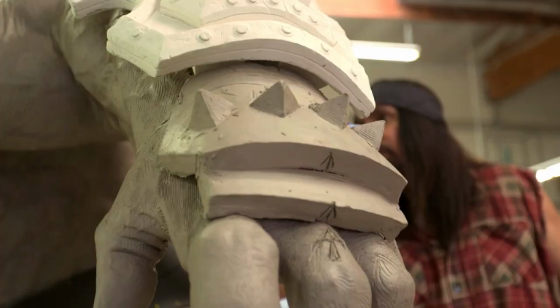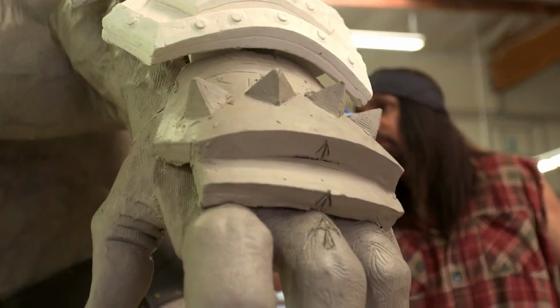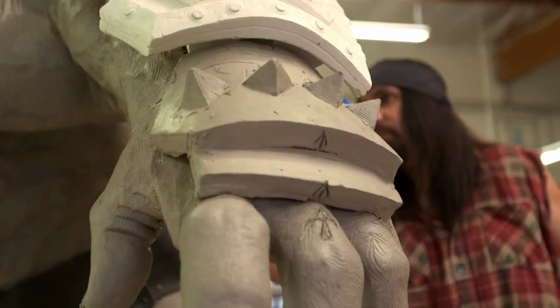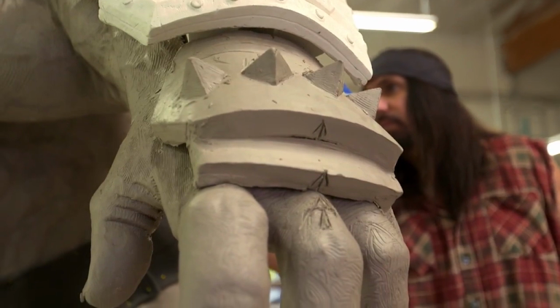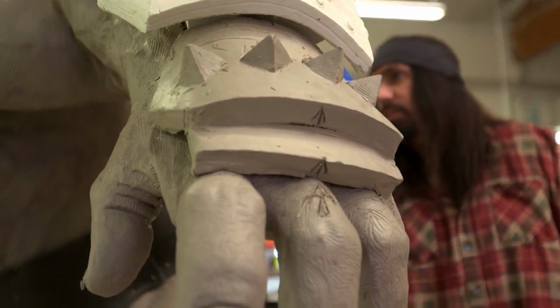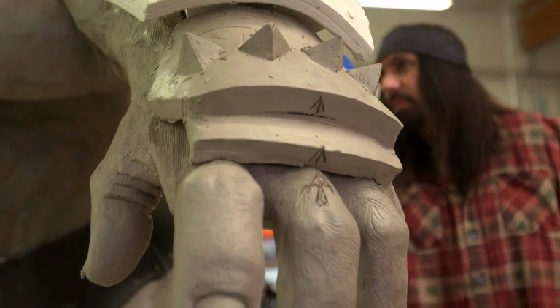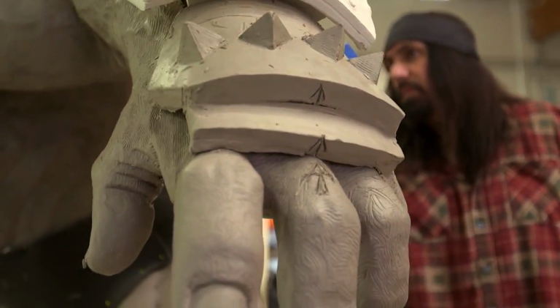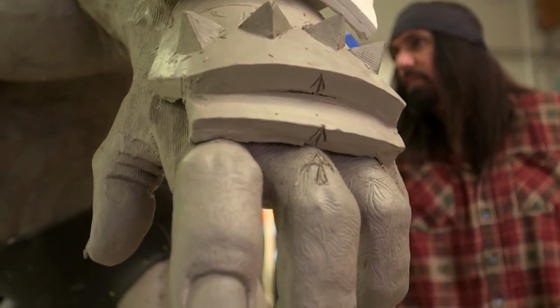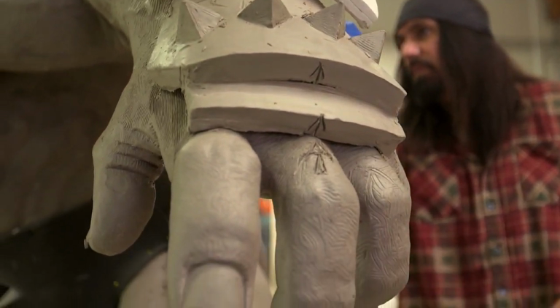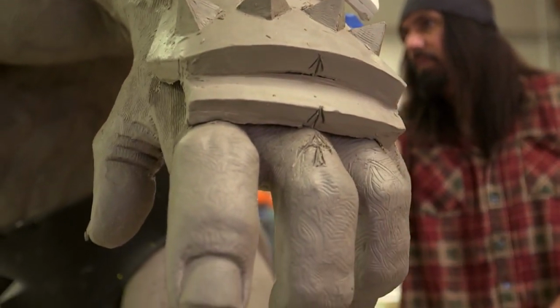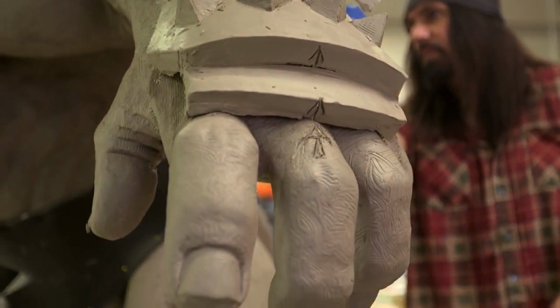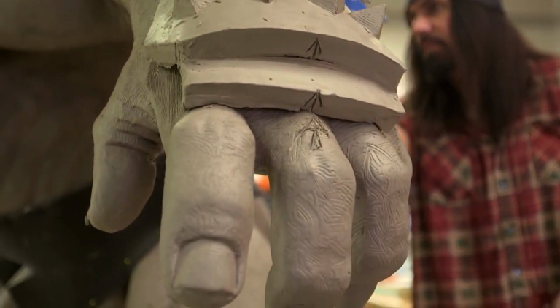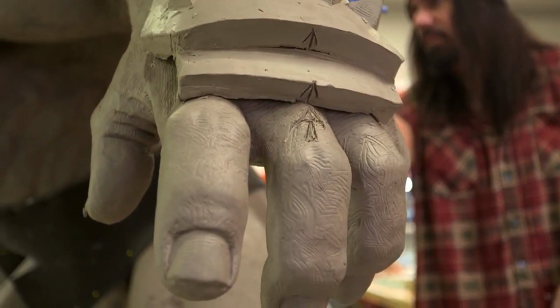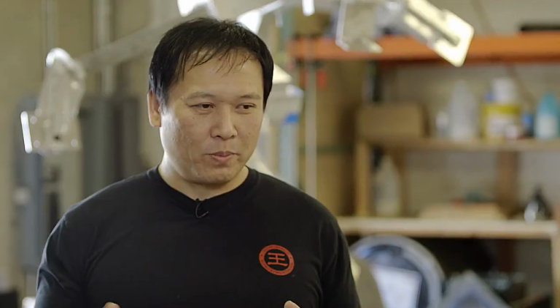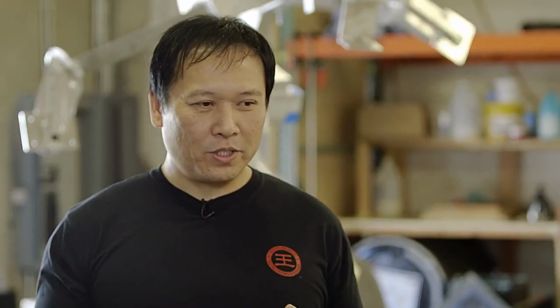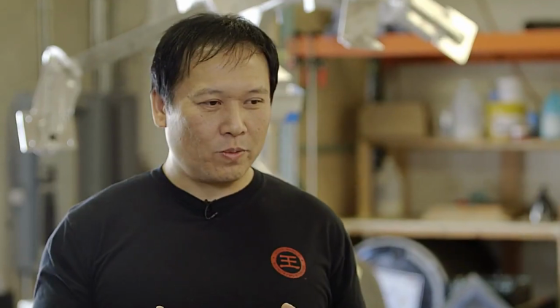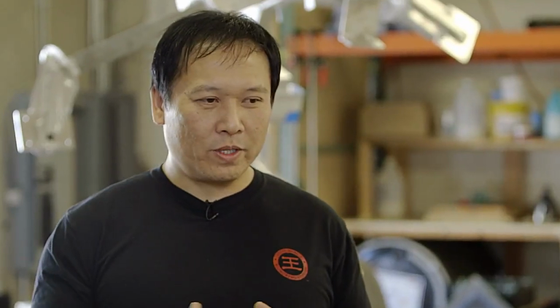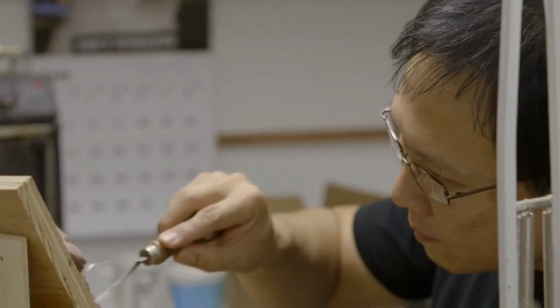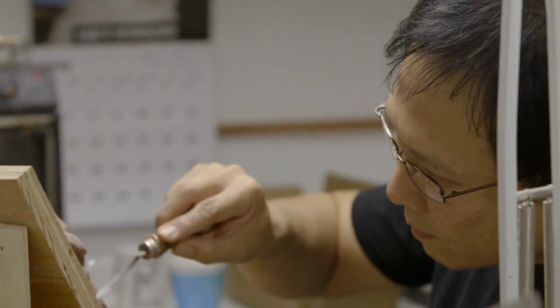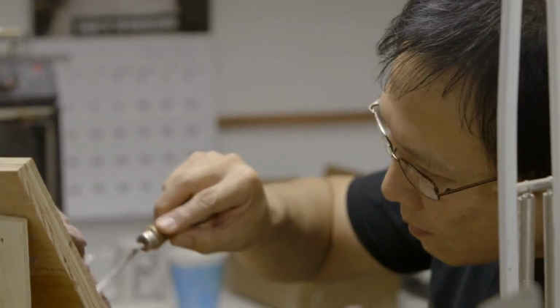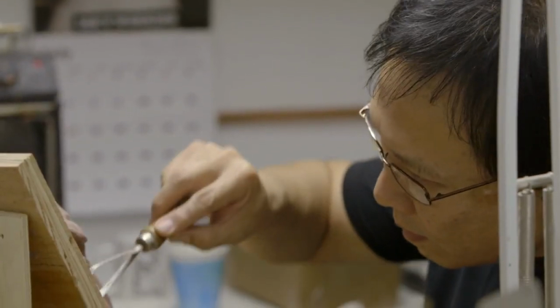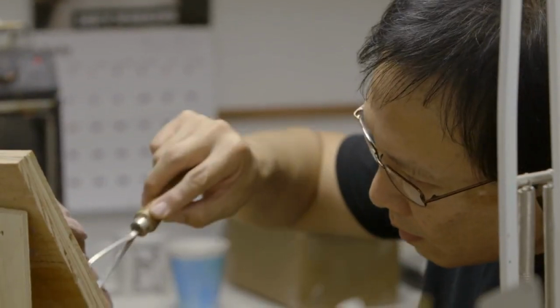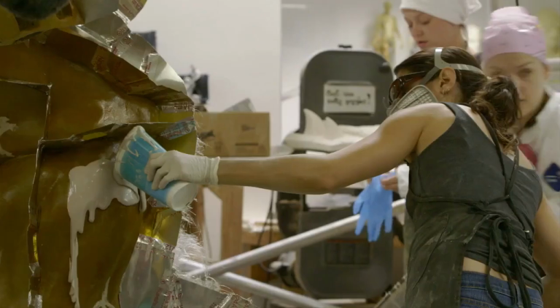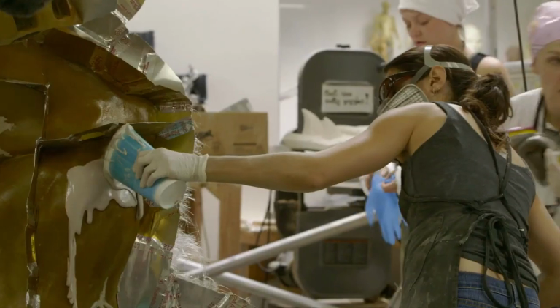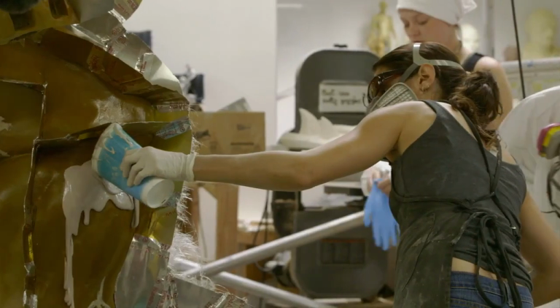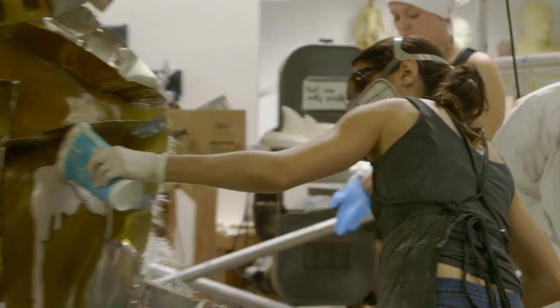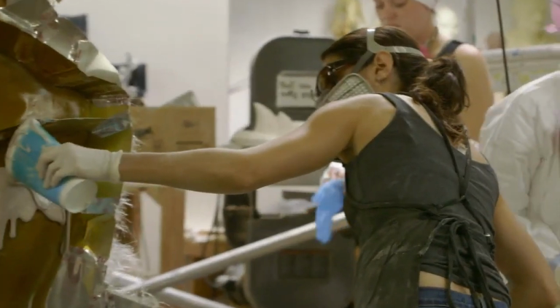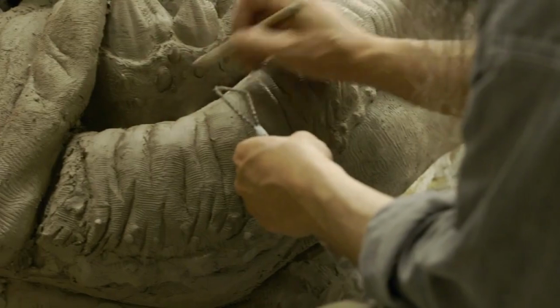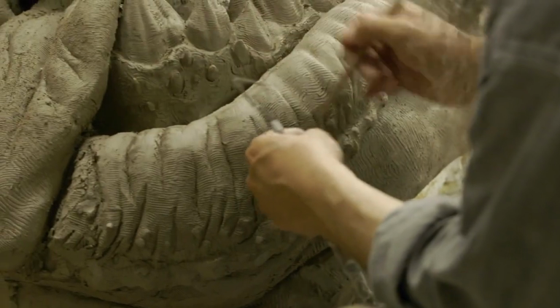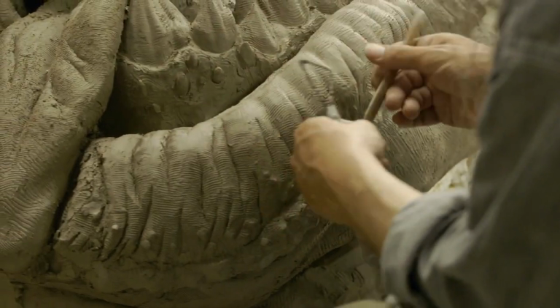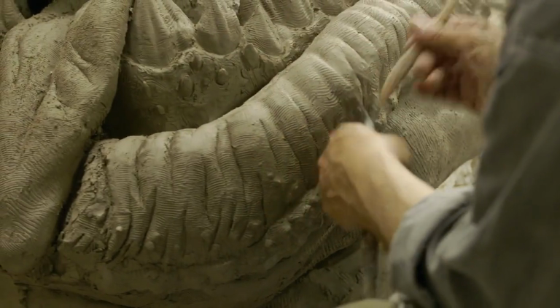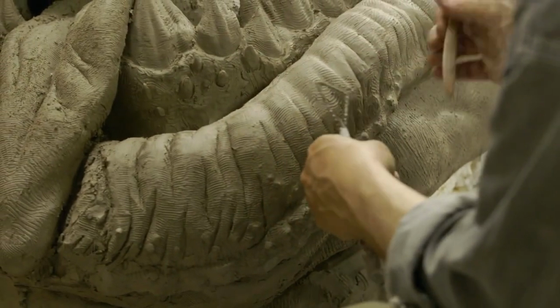This is an awesome character. Every time we do one of these projects for Blizzard, when we're done, we're just so proud of it. This is a sculptor's dream.